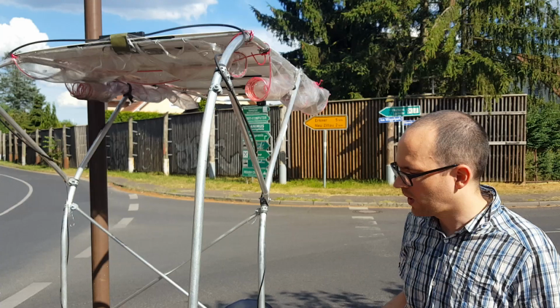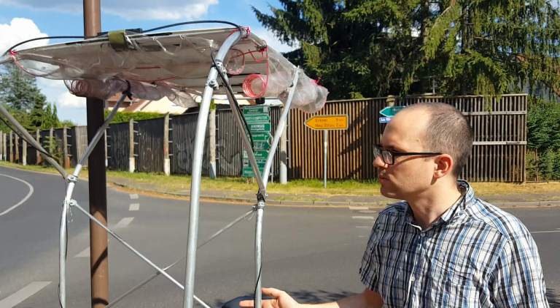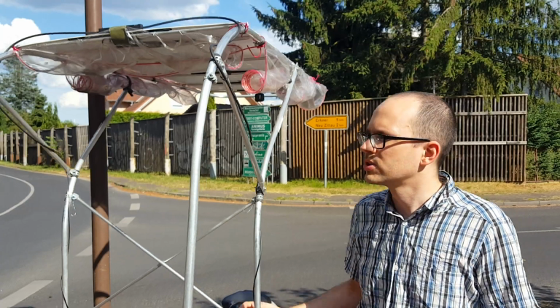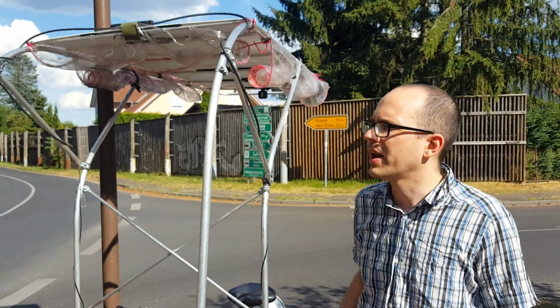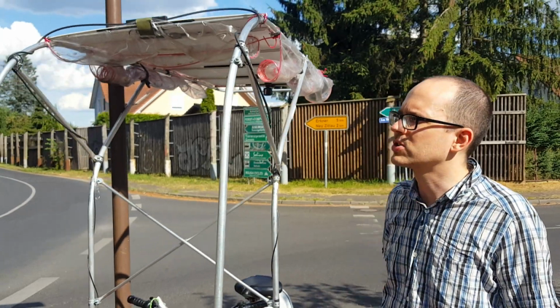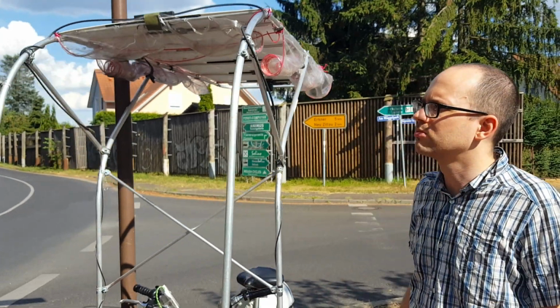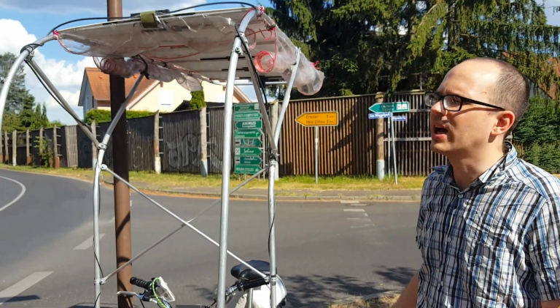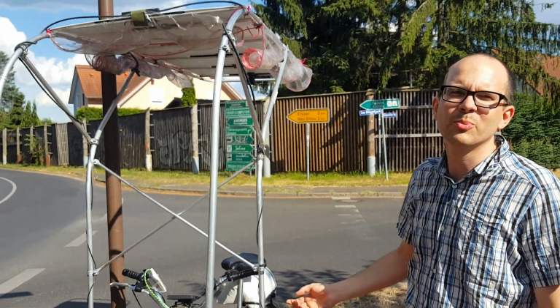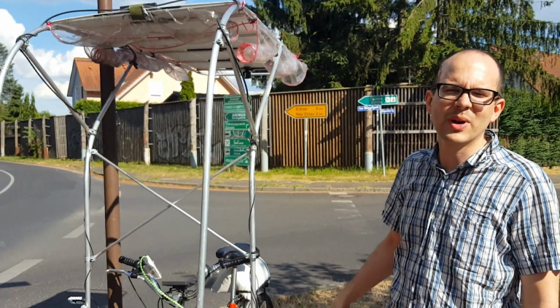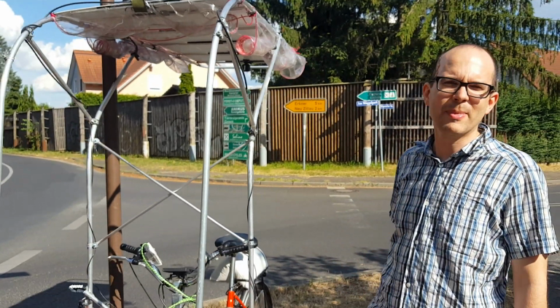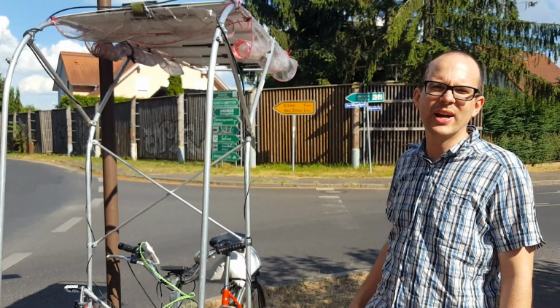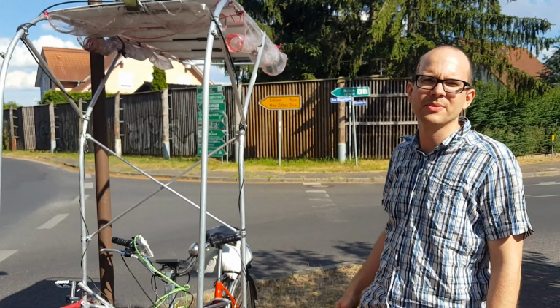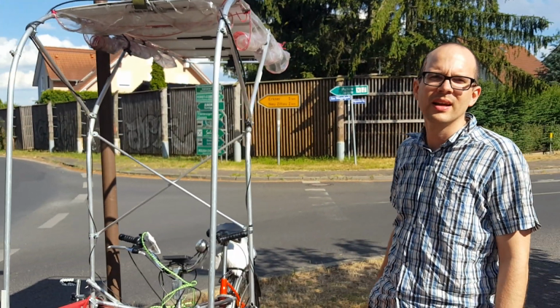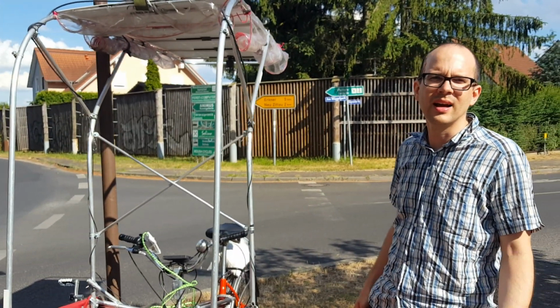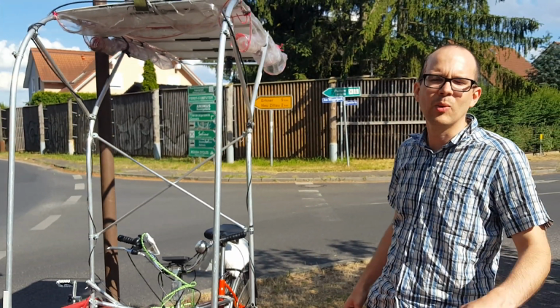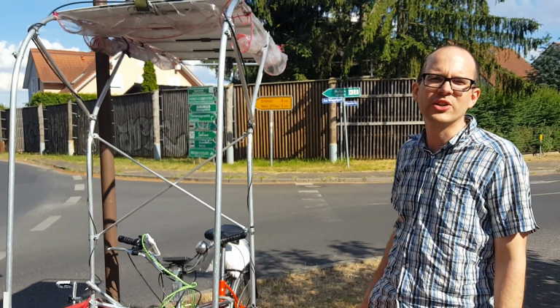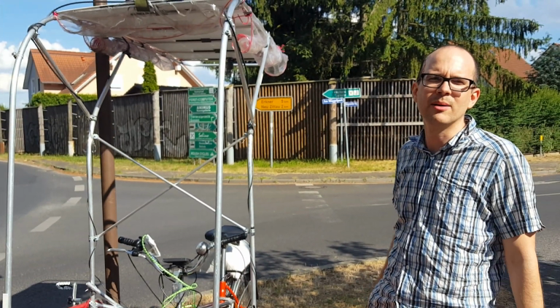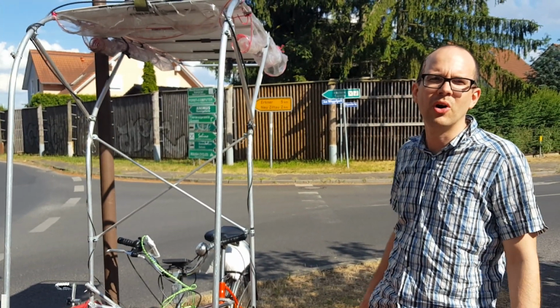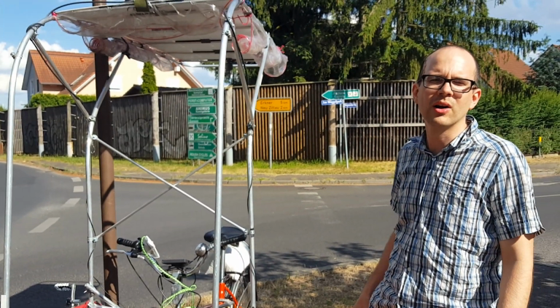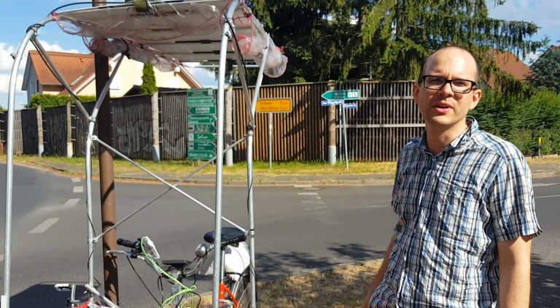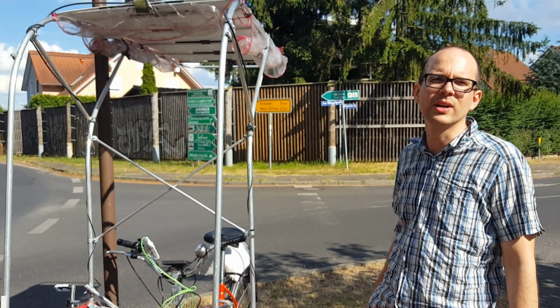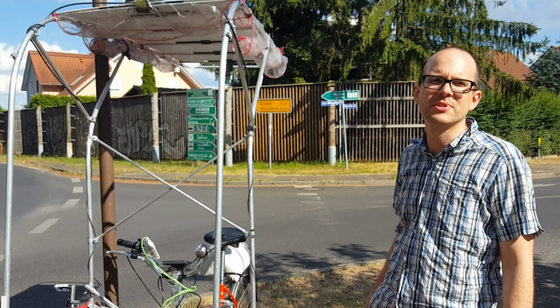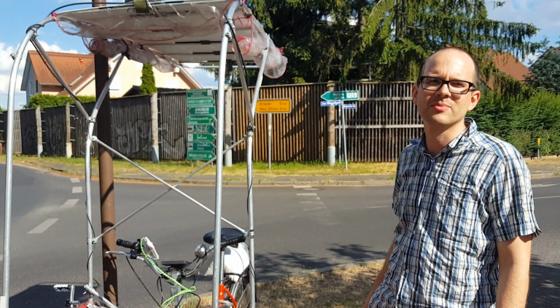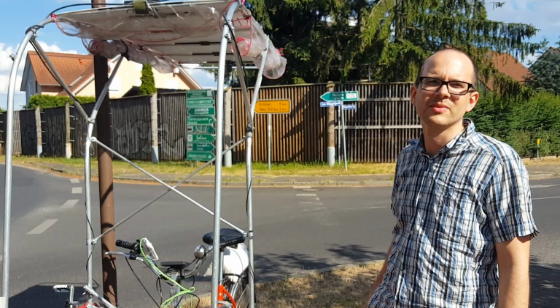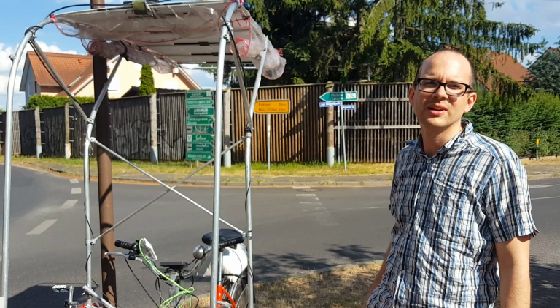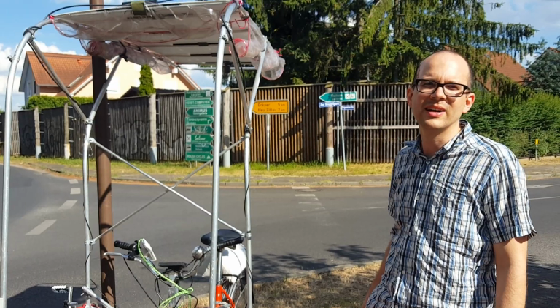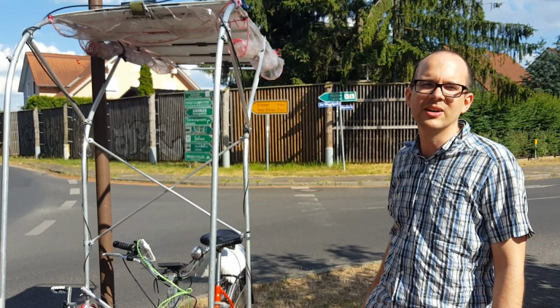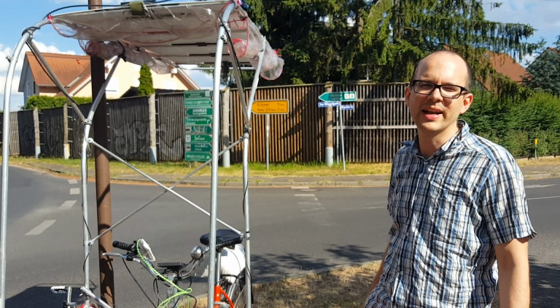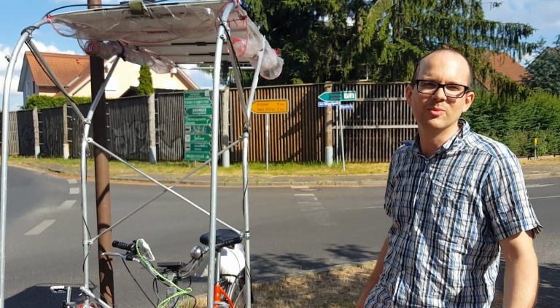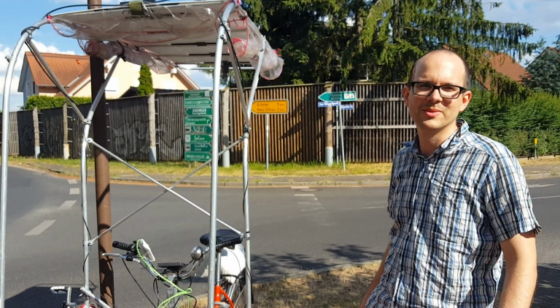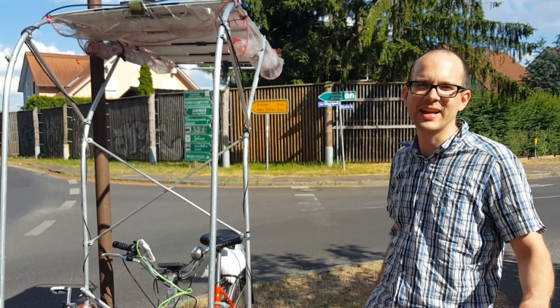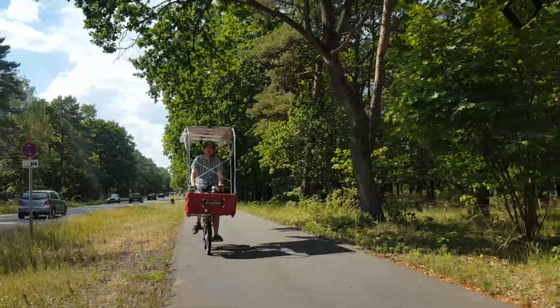It was a nice bike ride. We'll share some more video clips right now.